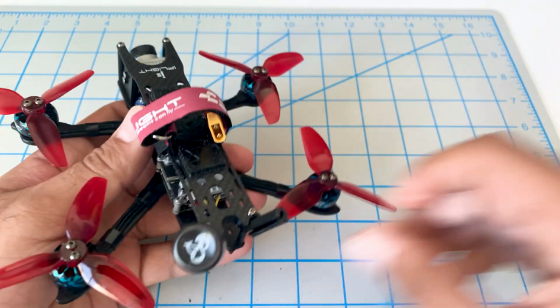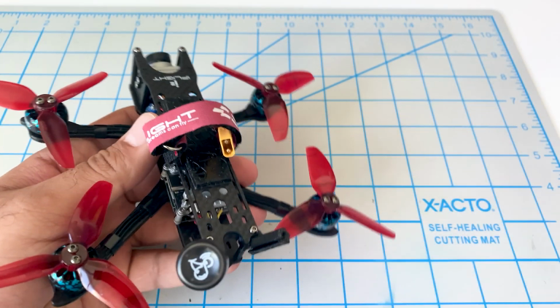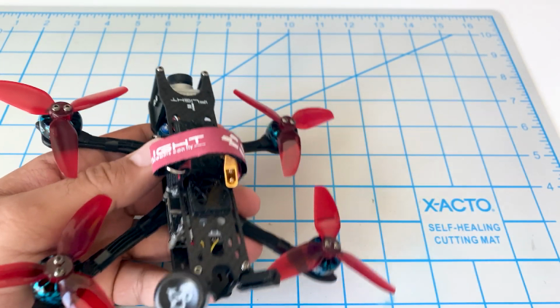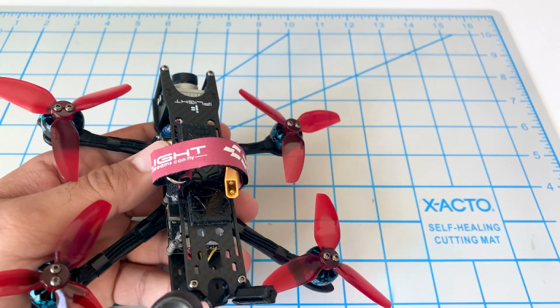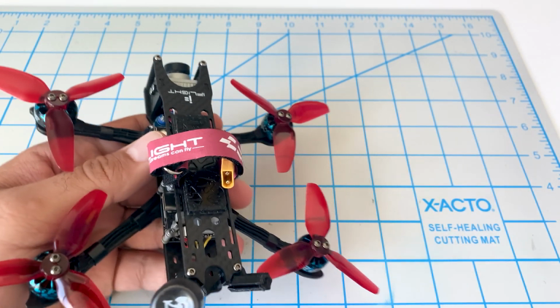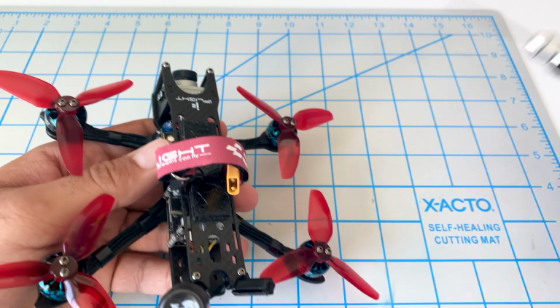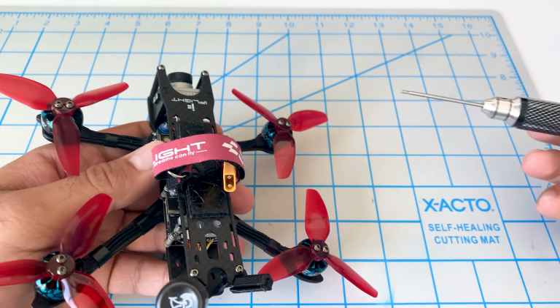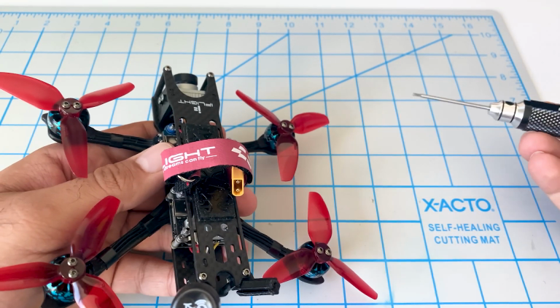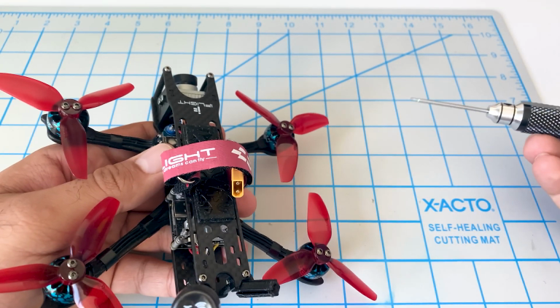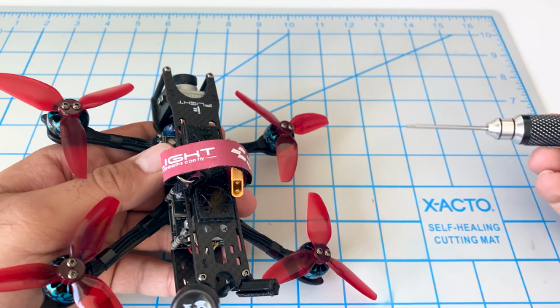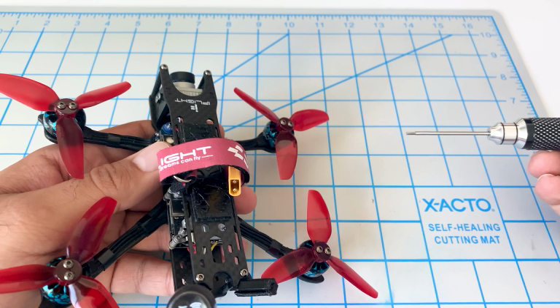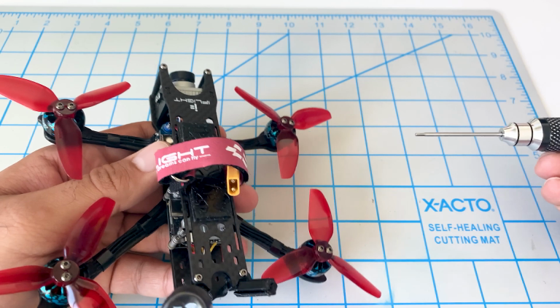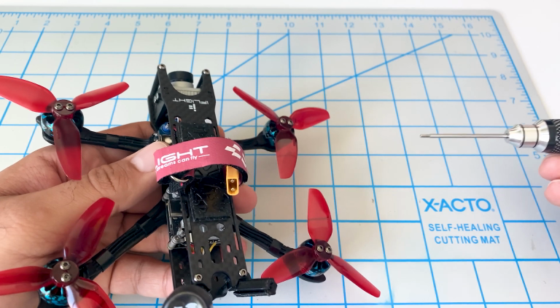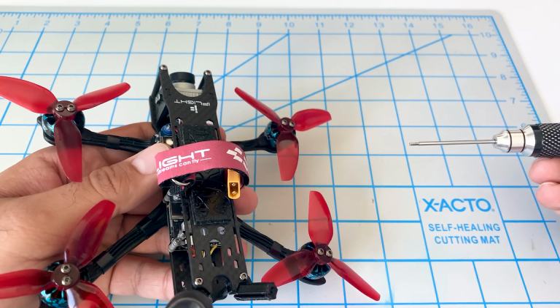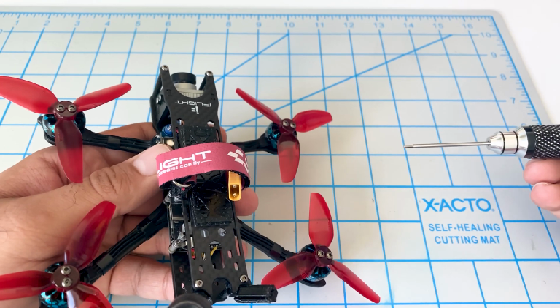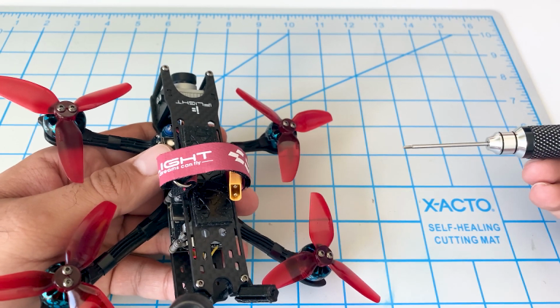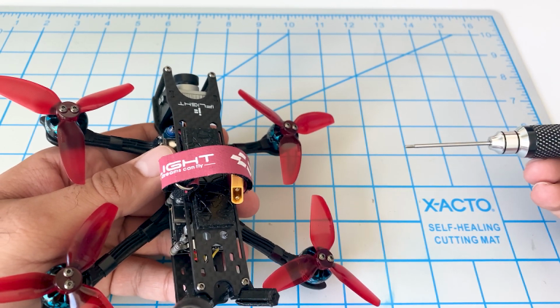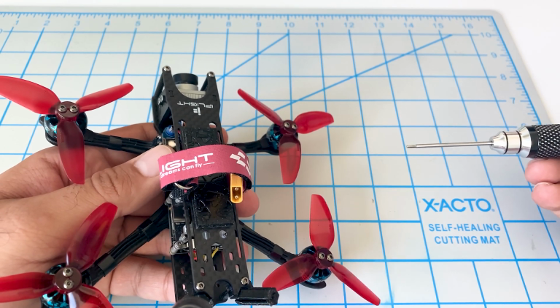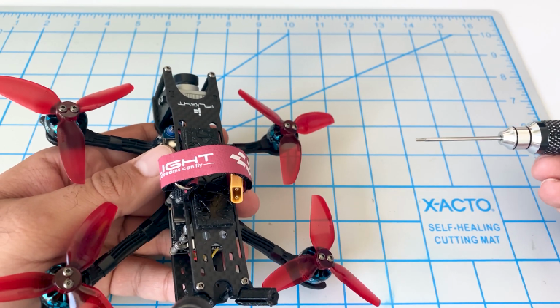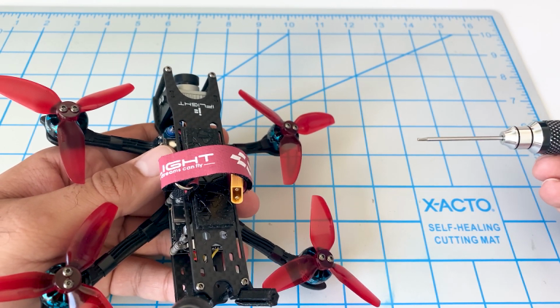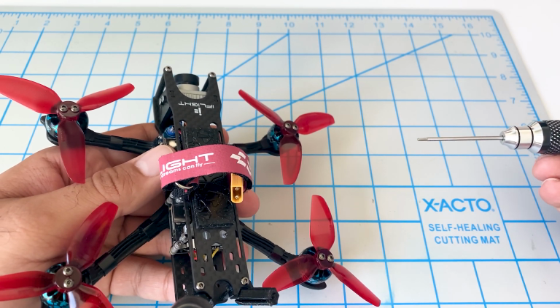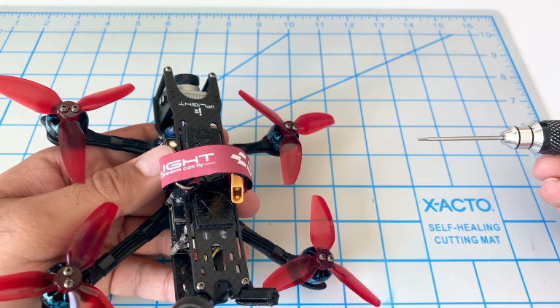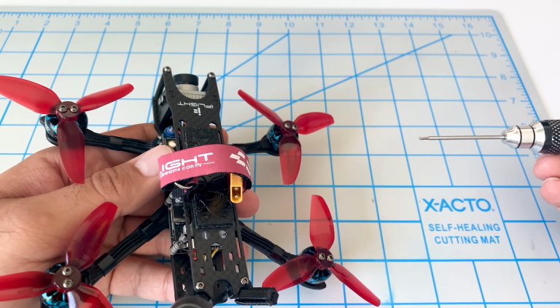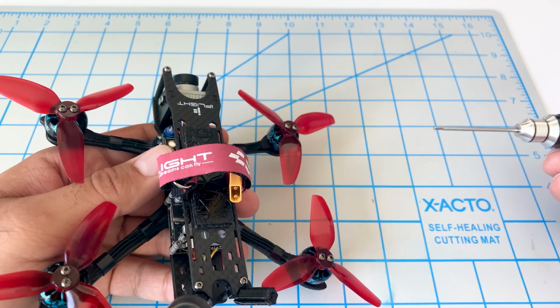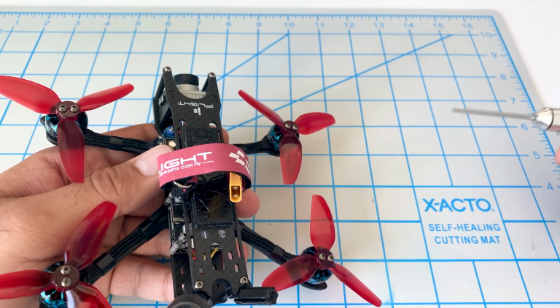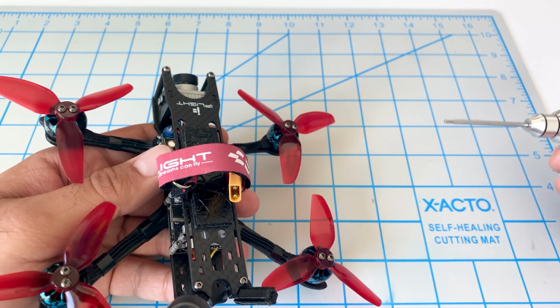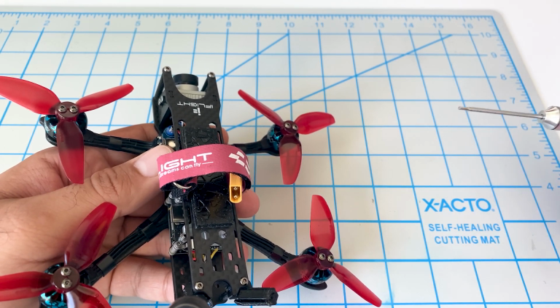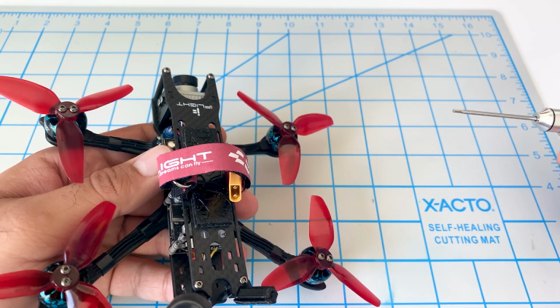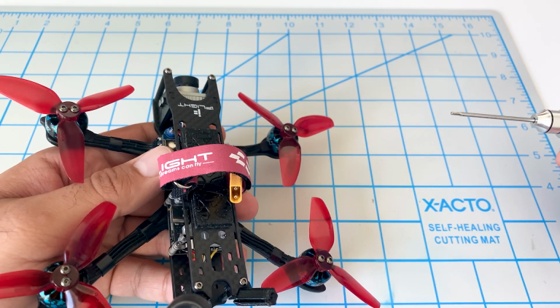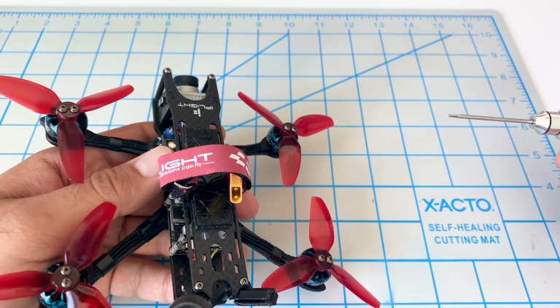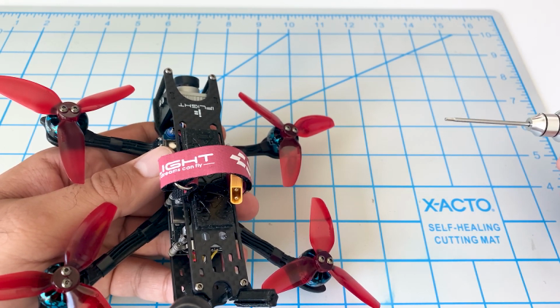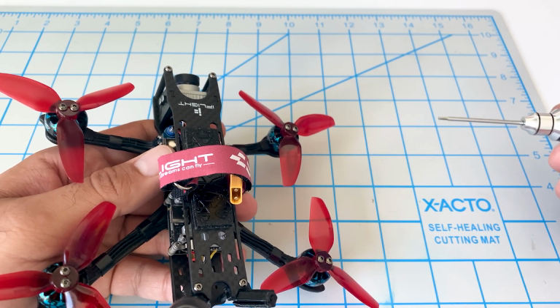The first thing I like to do here is start with something very simple. The simplest thing is to check for any kind of loose screws.